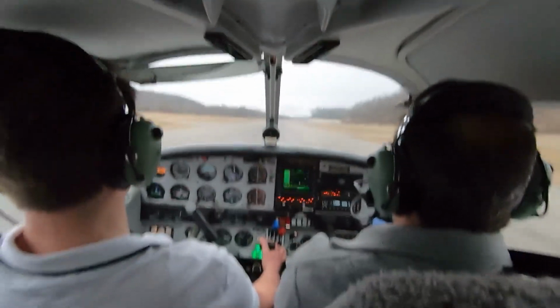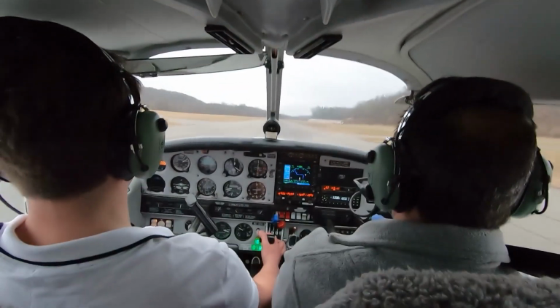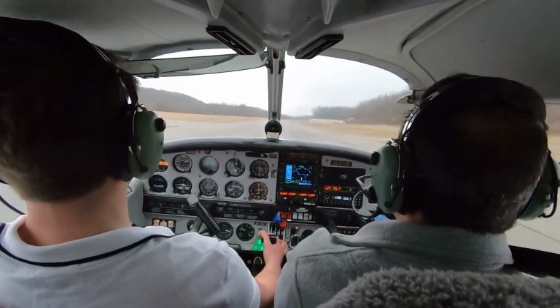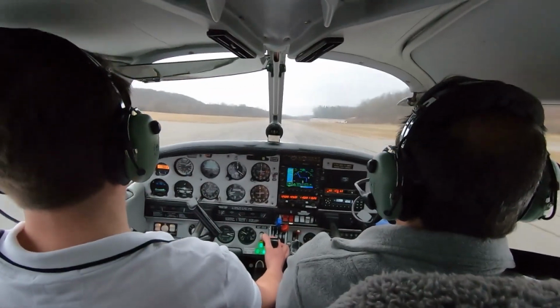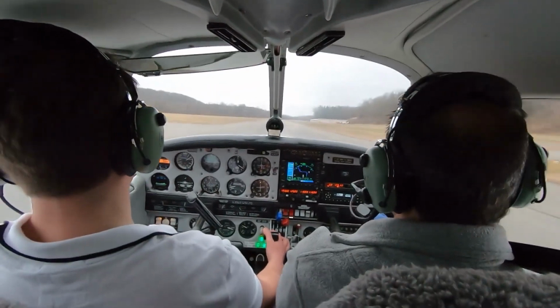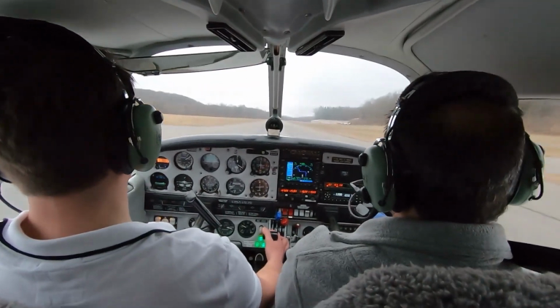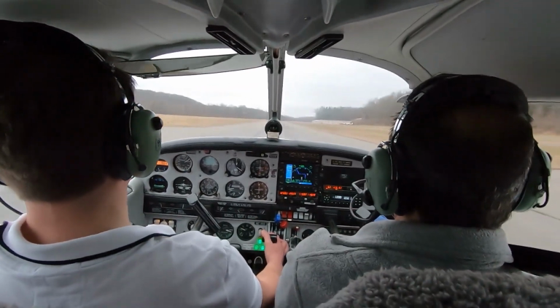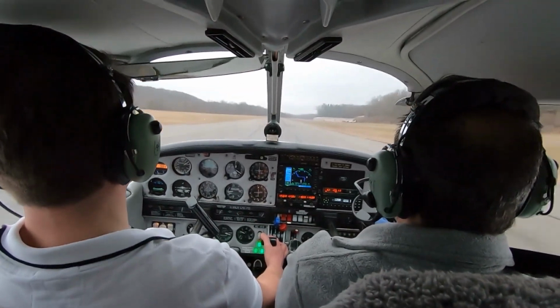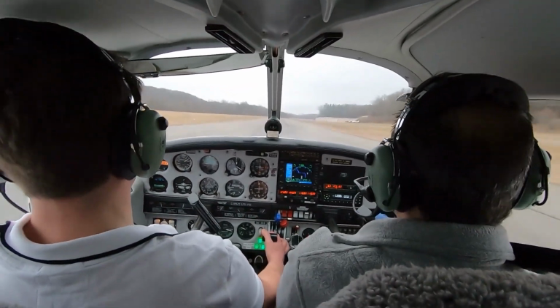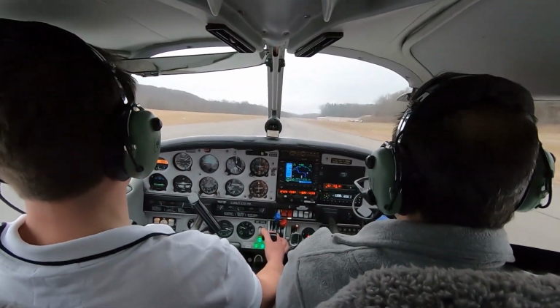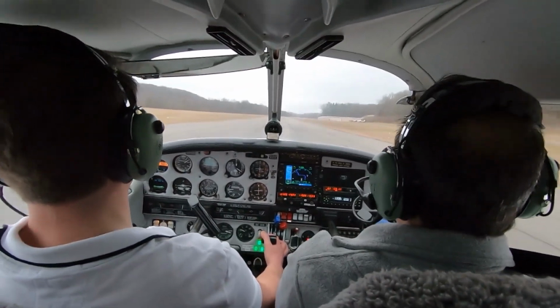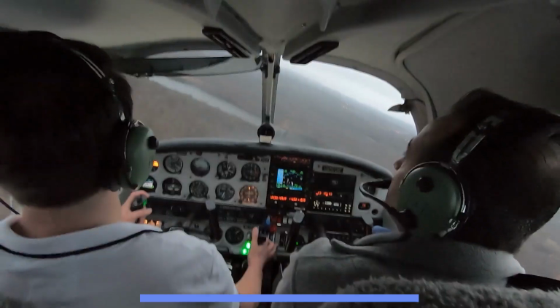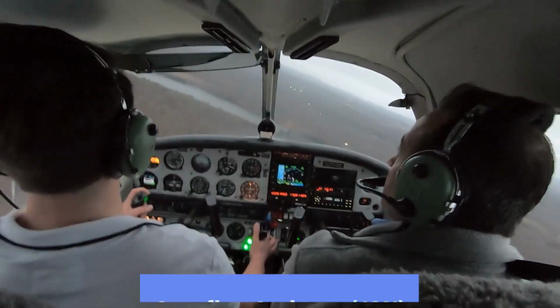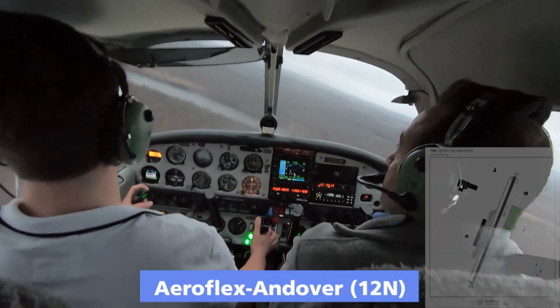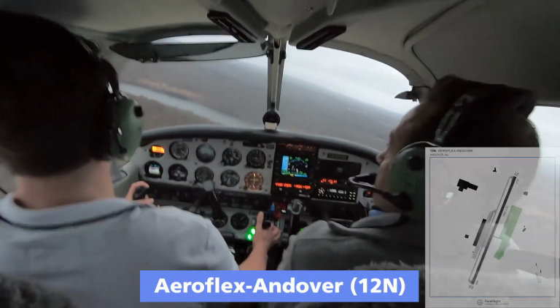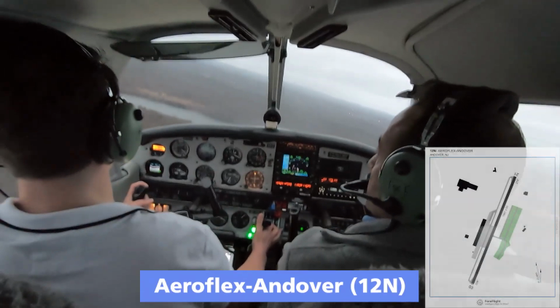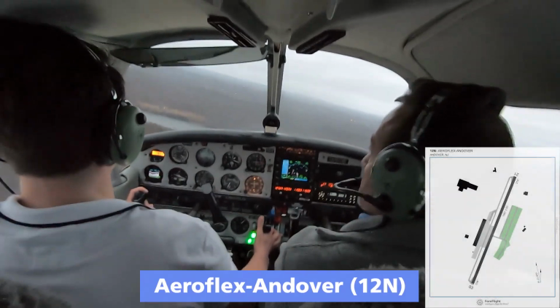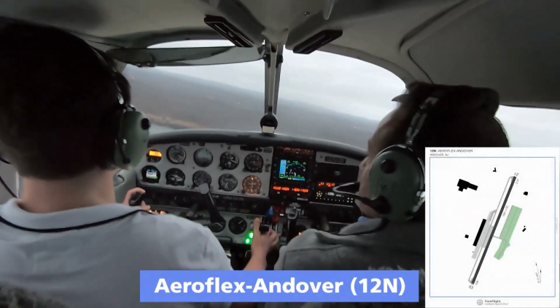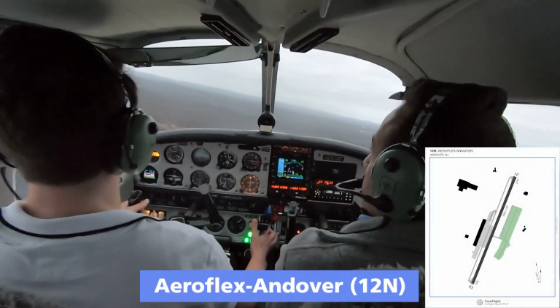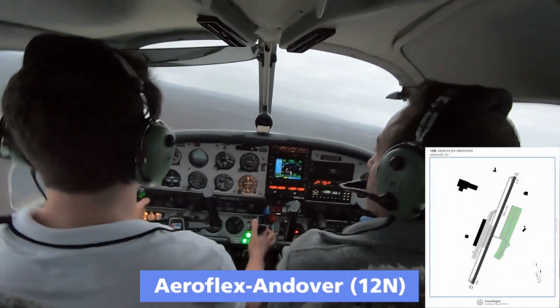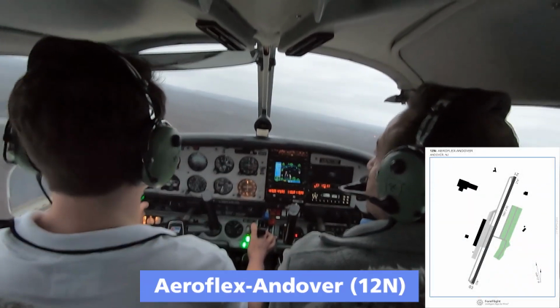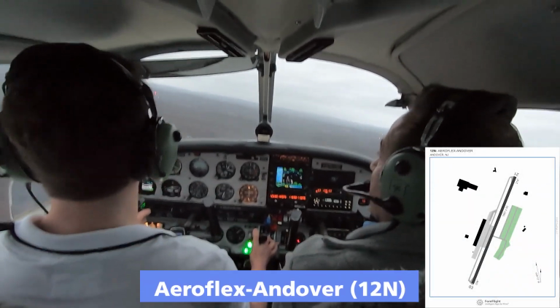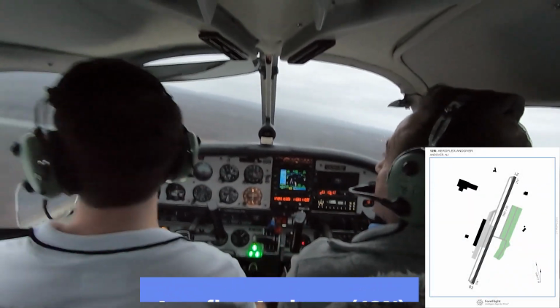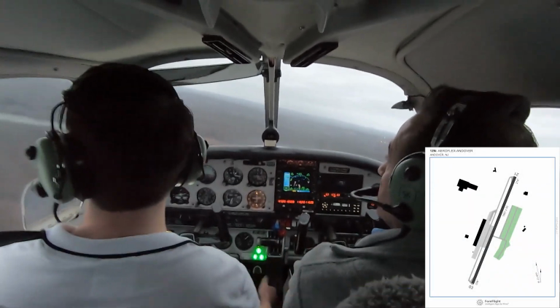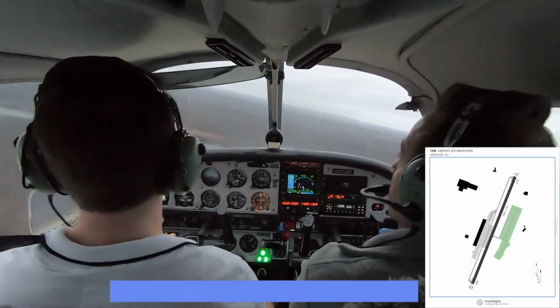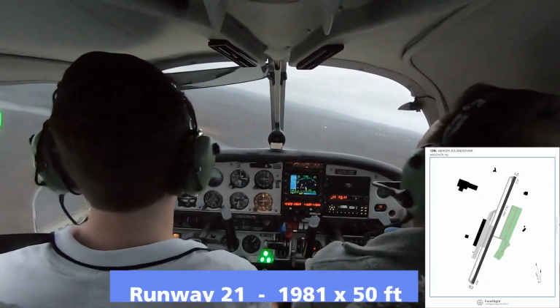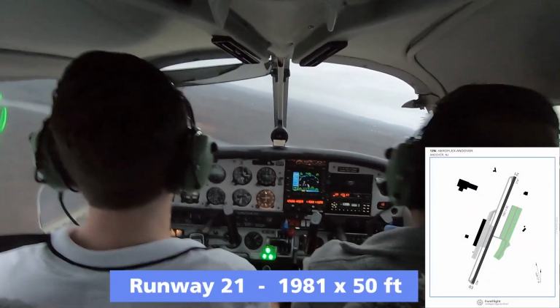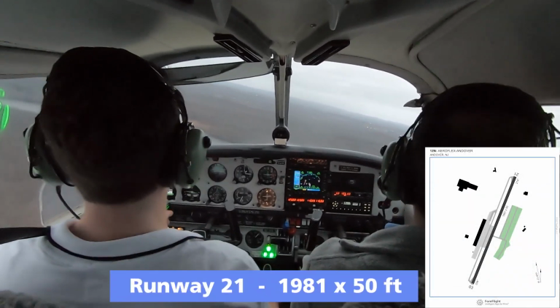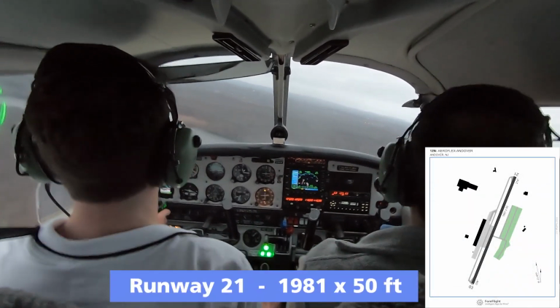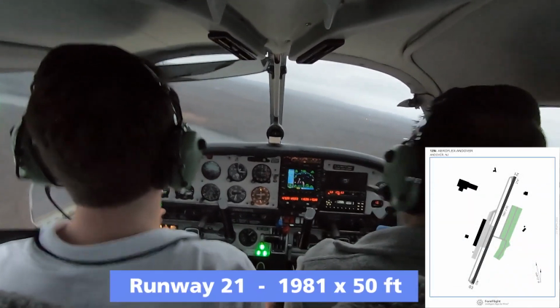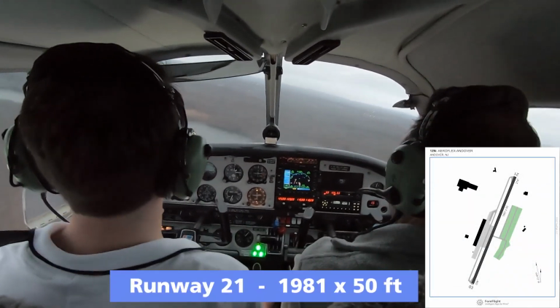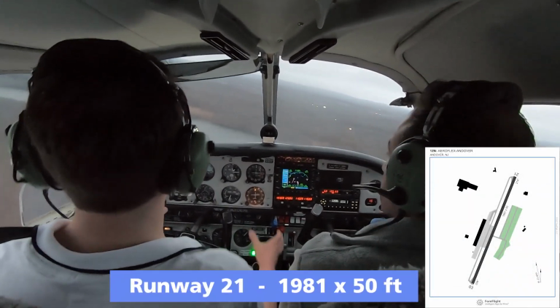That was nice. See that little left aileron? Oh yeah. I'm going to left base for two-one. Bring the rest of your flaps in — flaps coming off. Speed checks. Lots of drag.